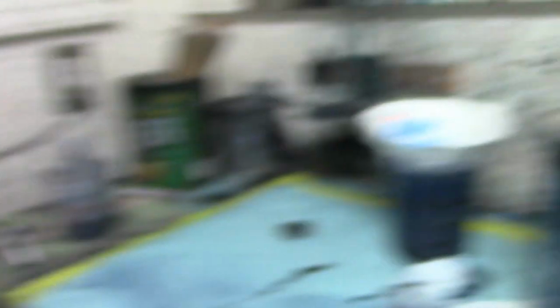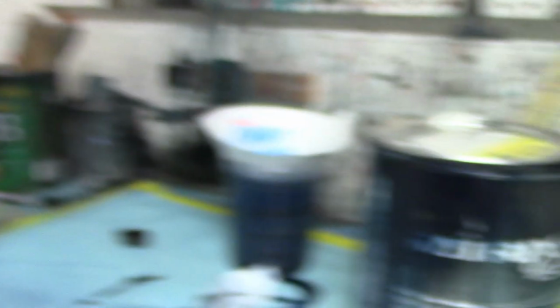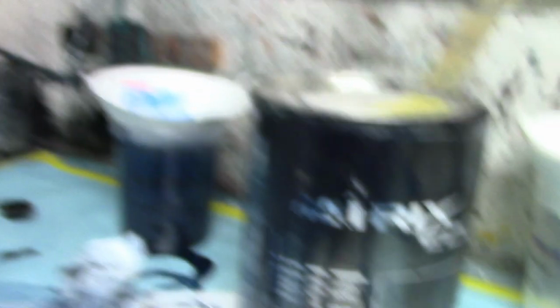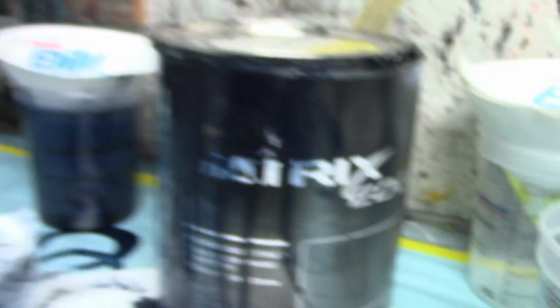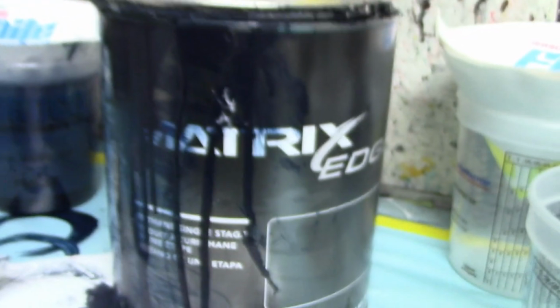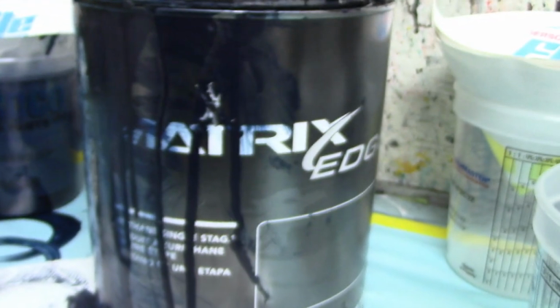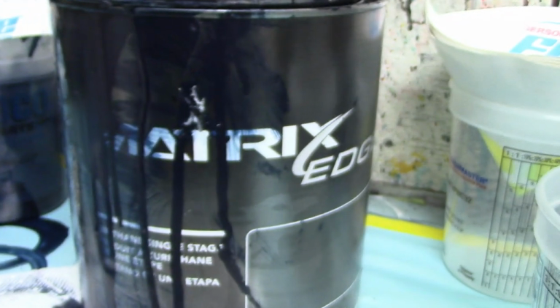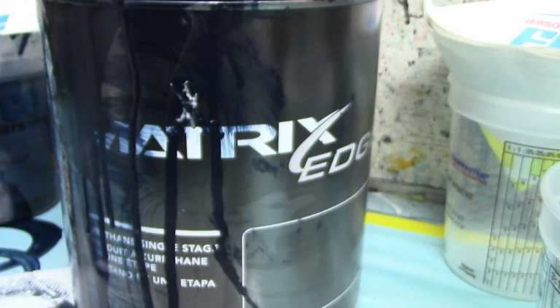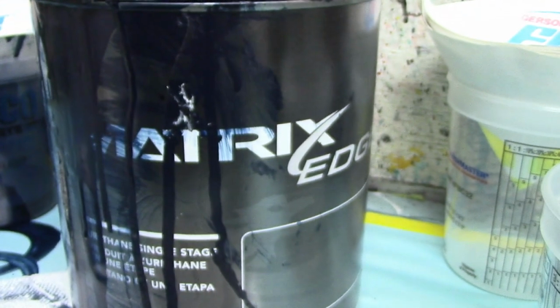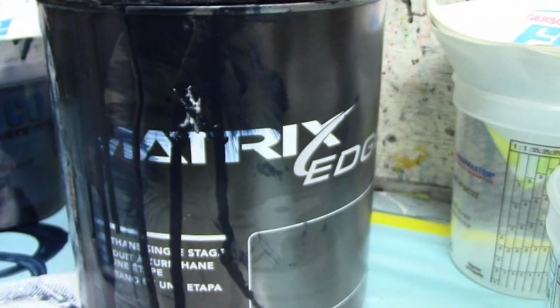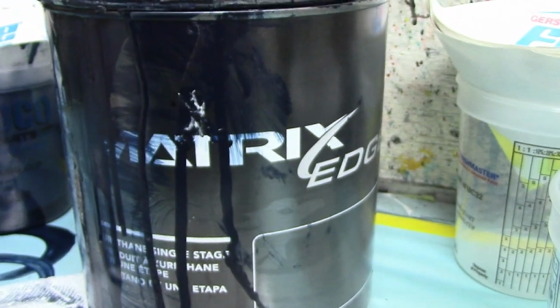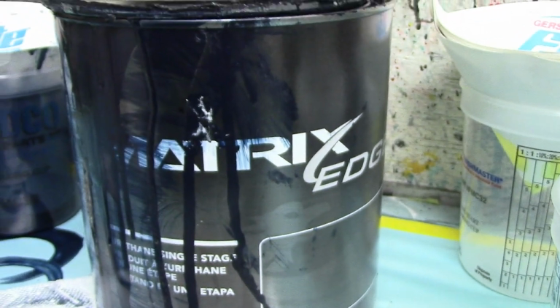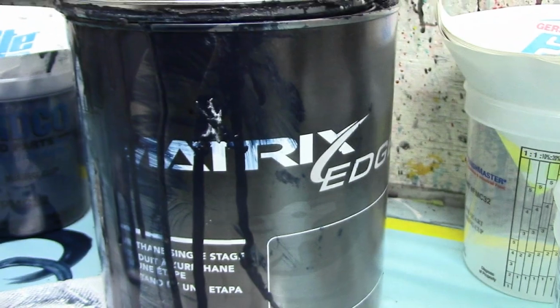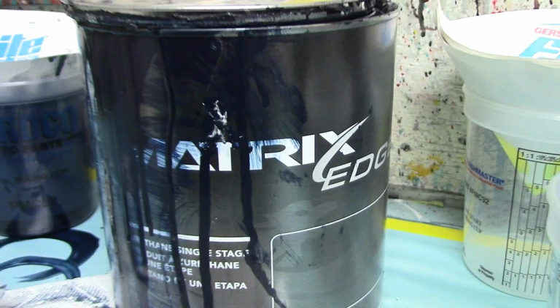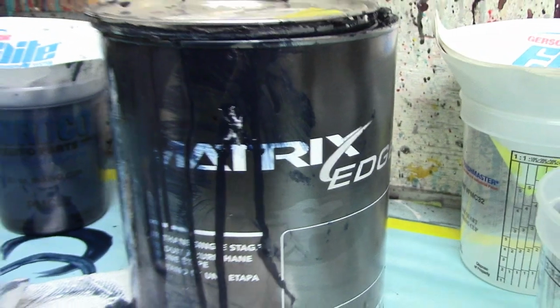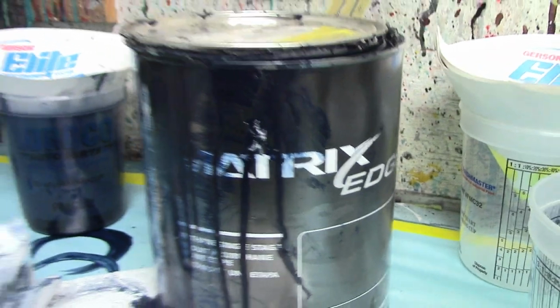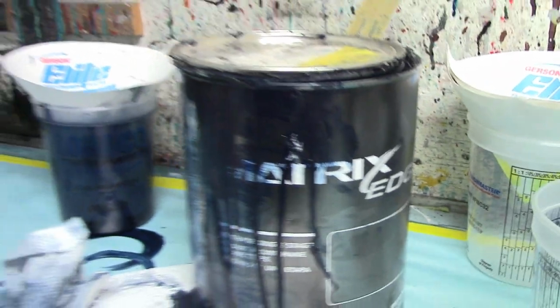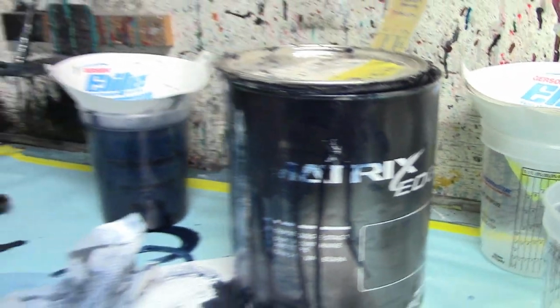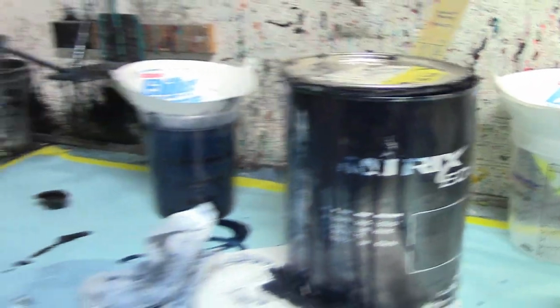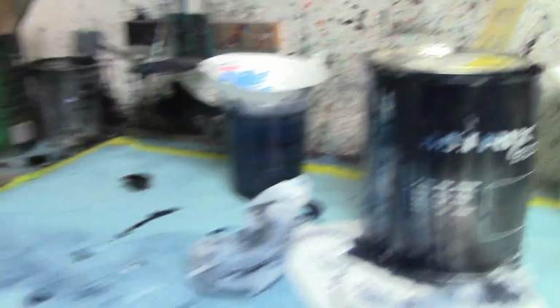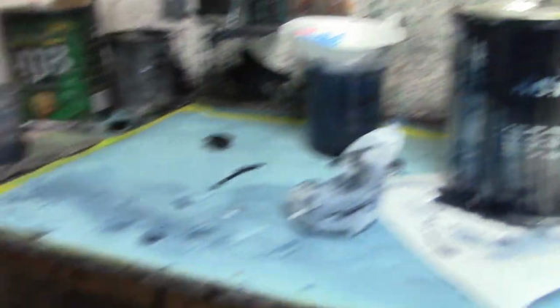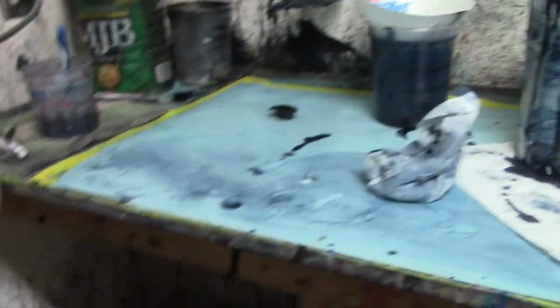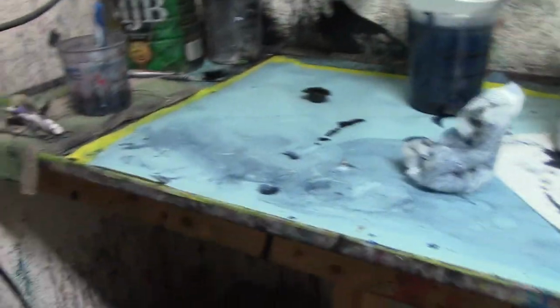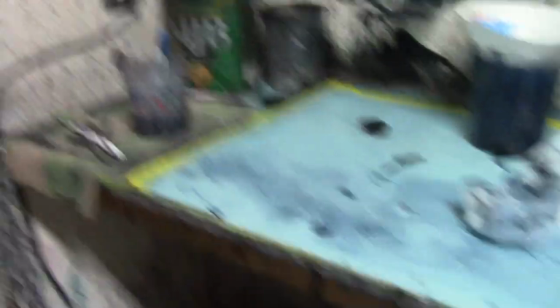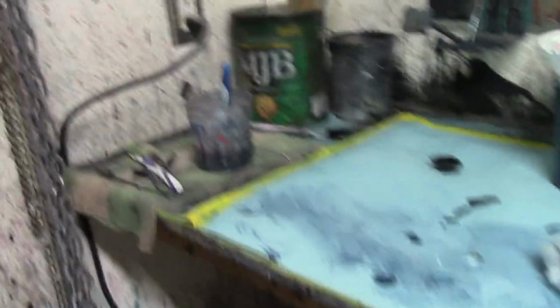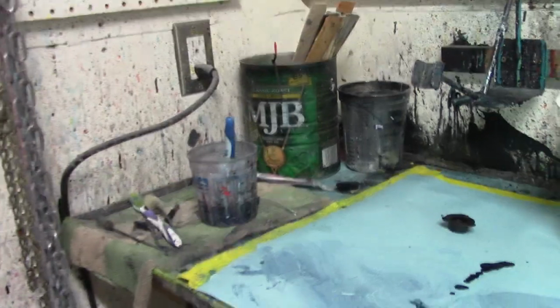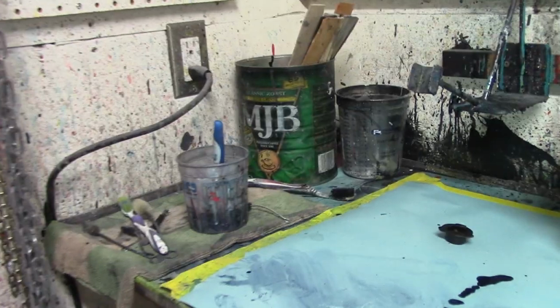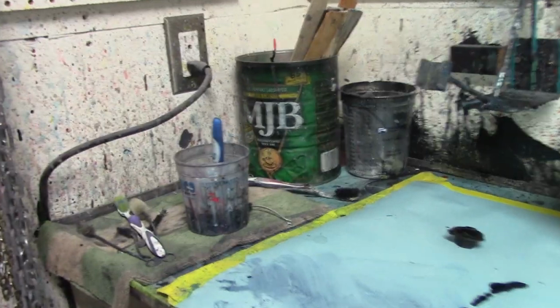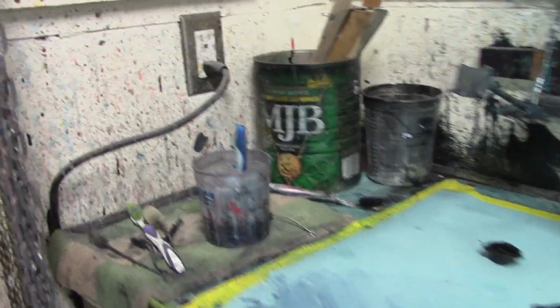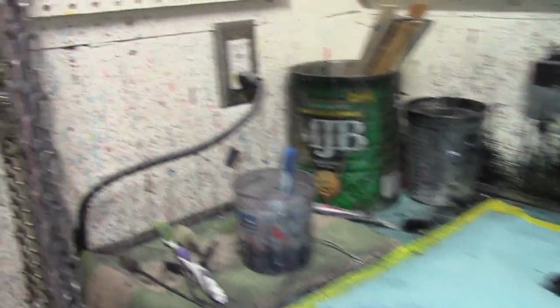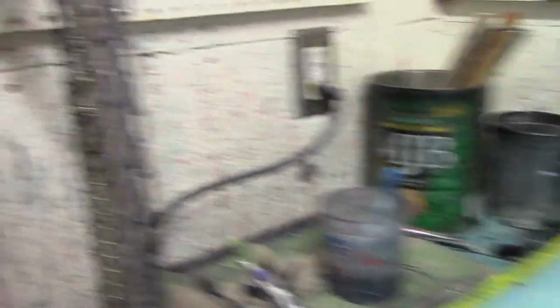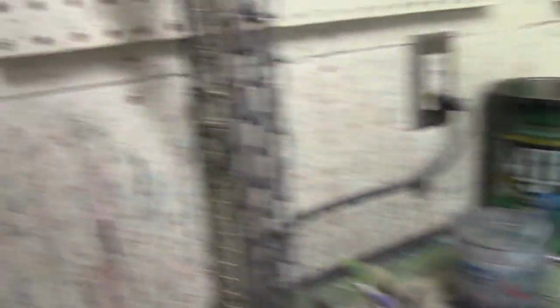We're using Matrix Edge. Some people ask what we're using.